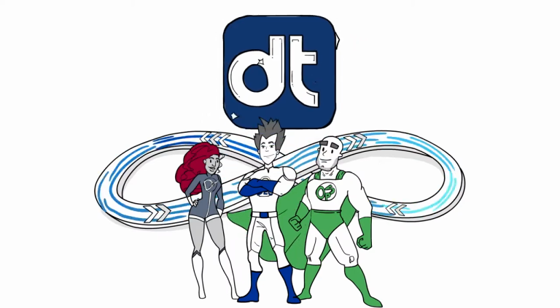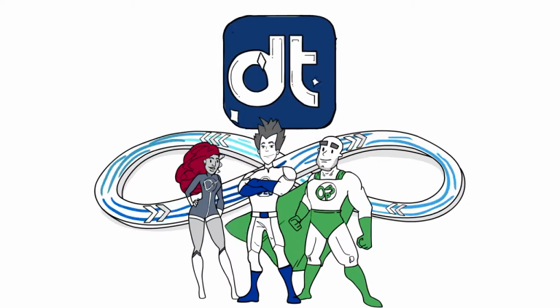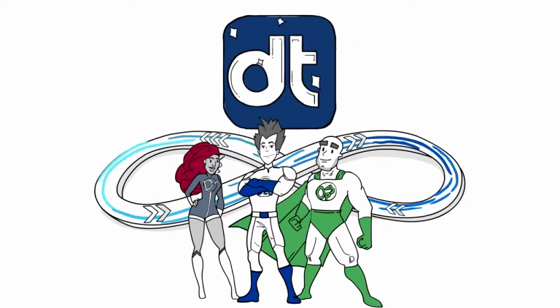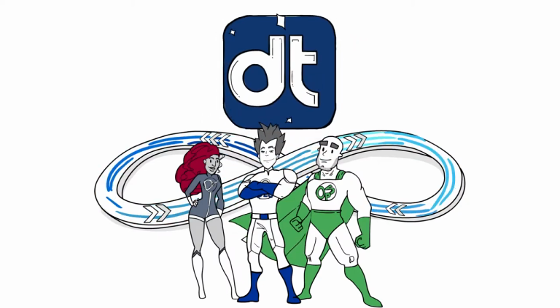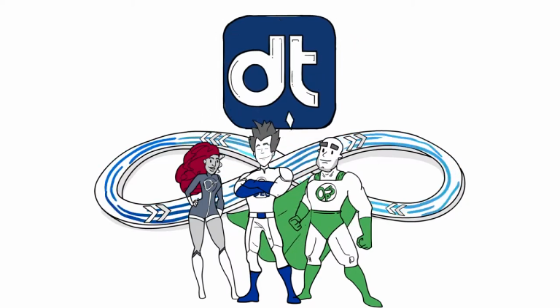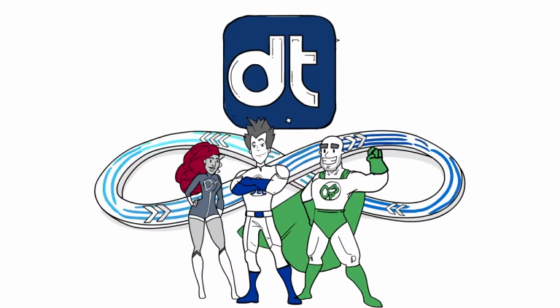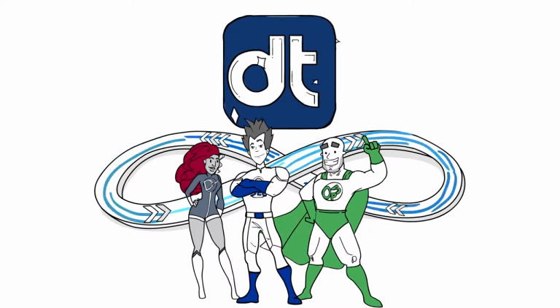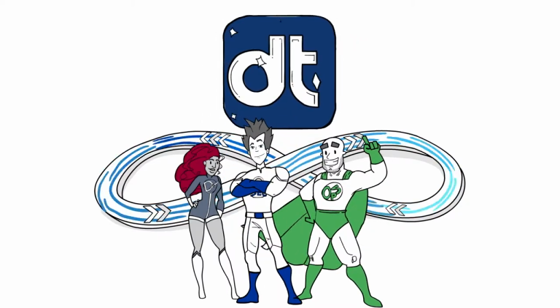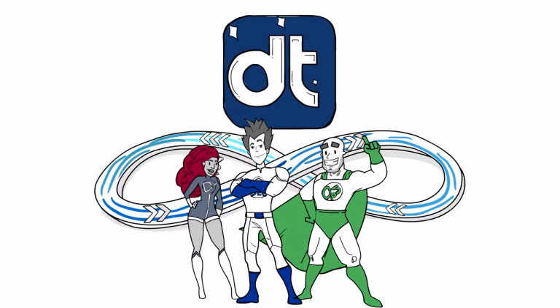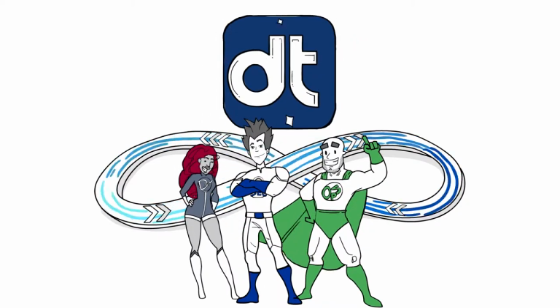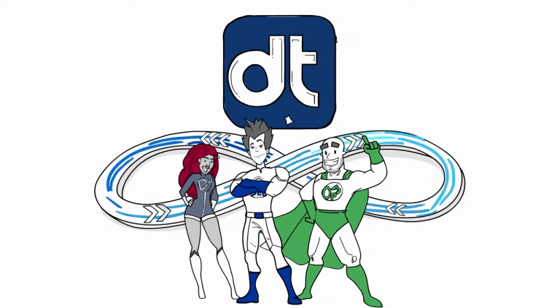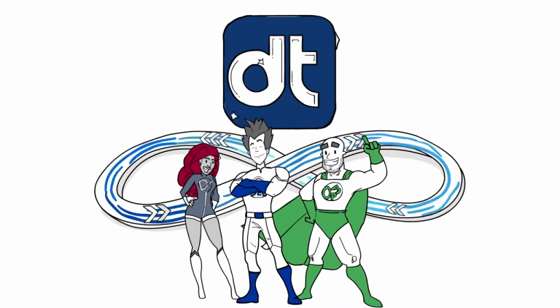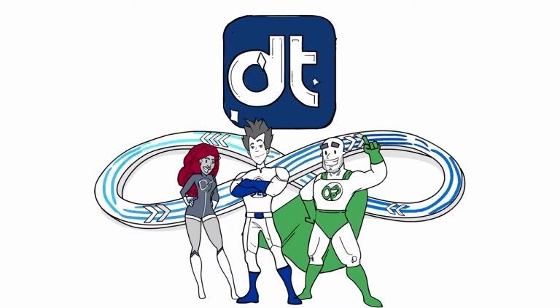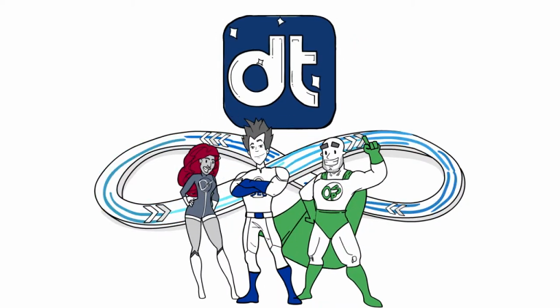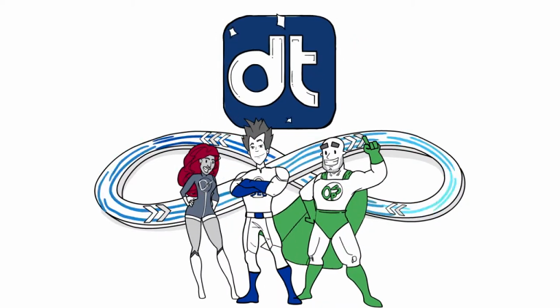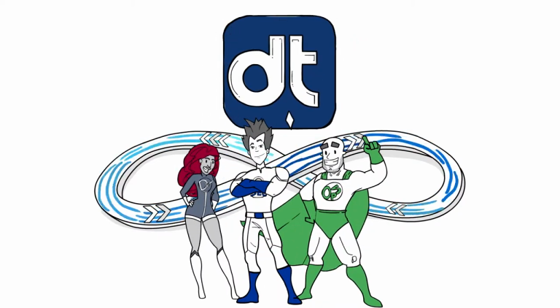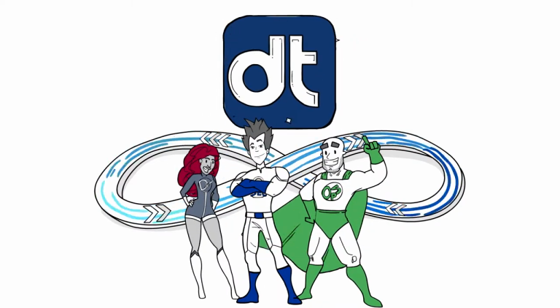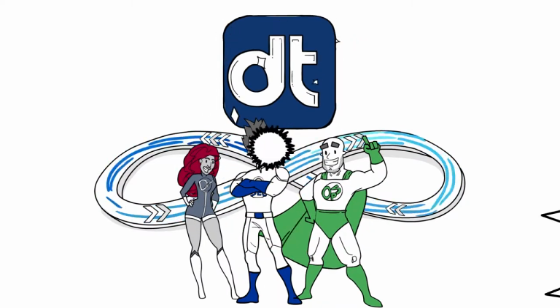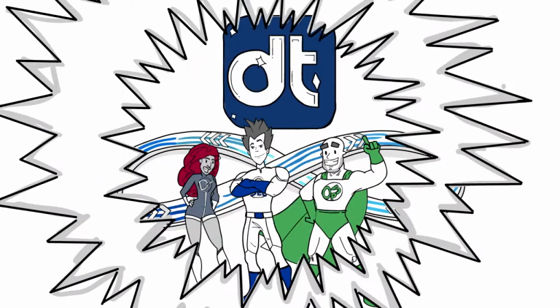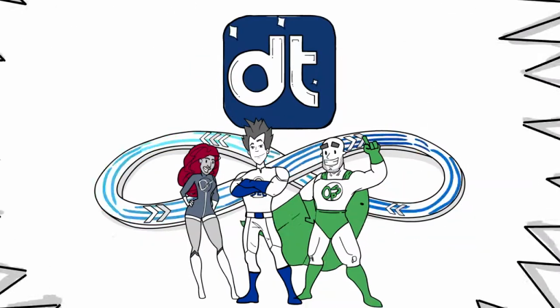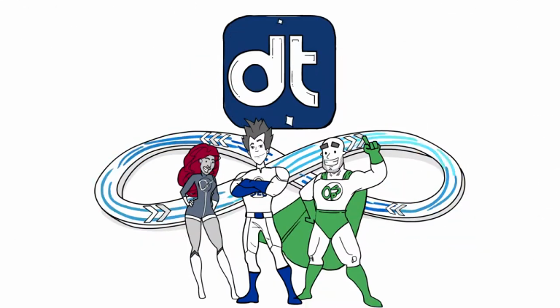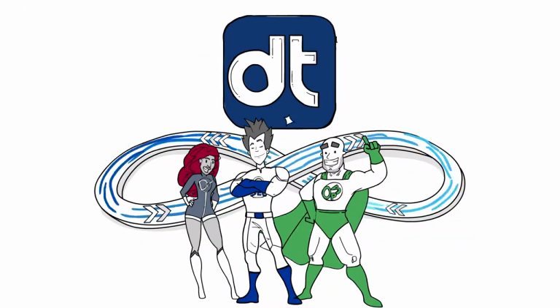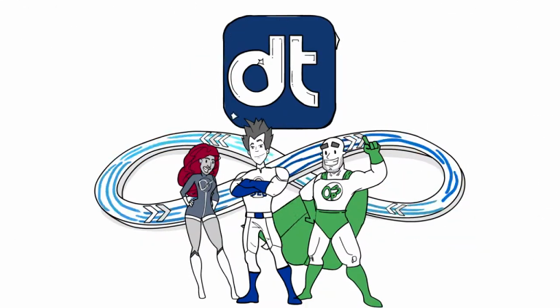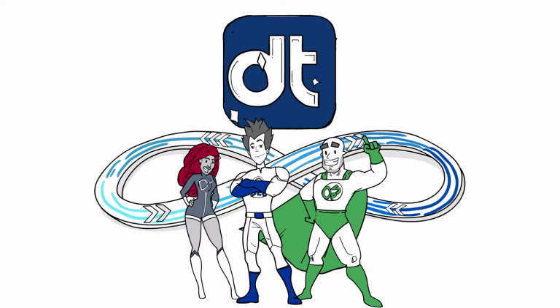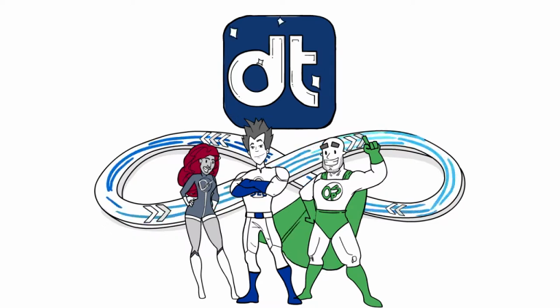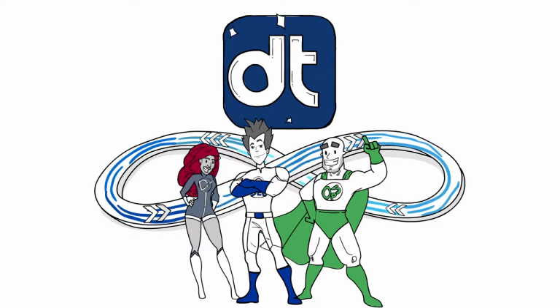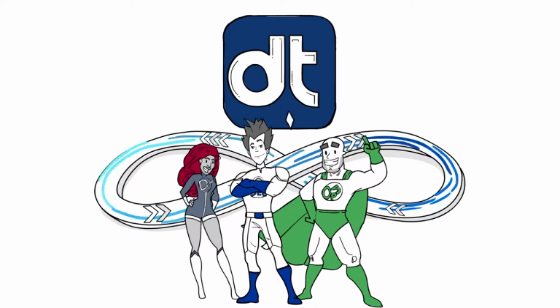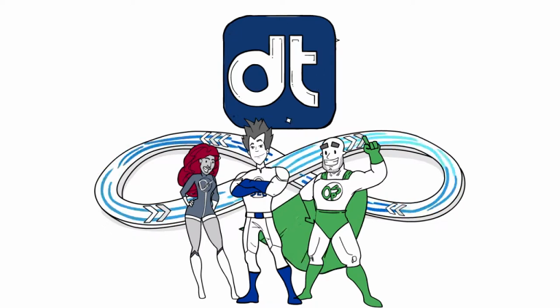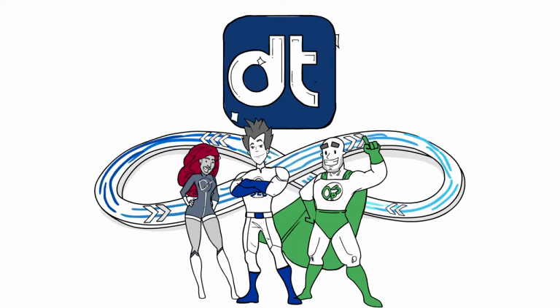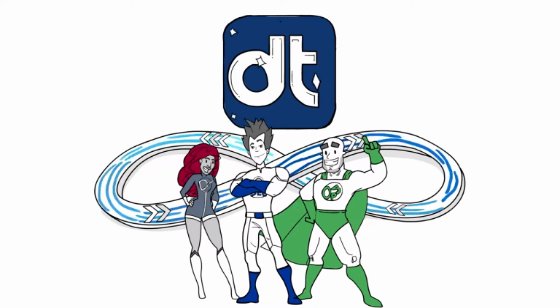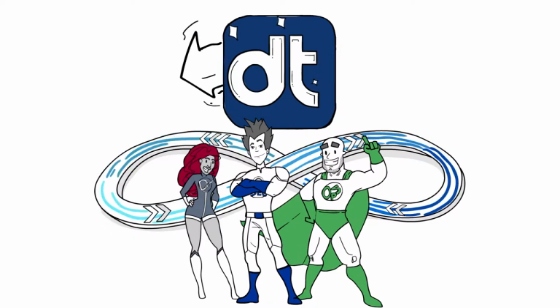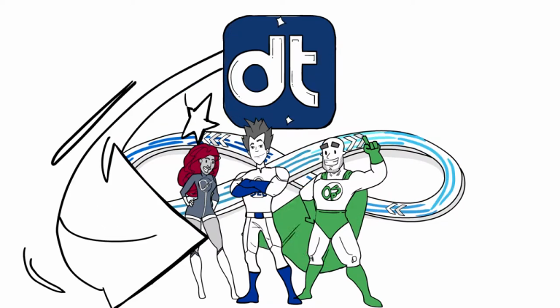Data Theorem delivers automated security for DevOps, ushering in a new era of DevSecOps.